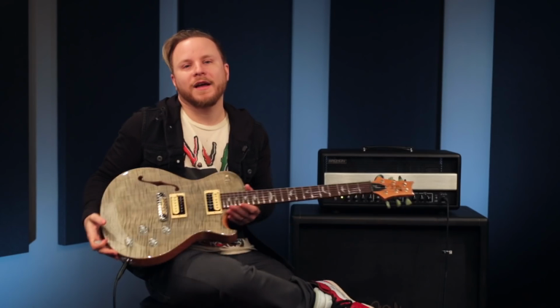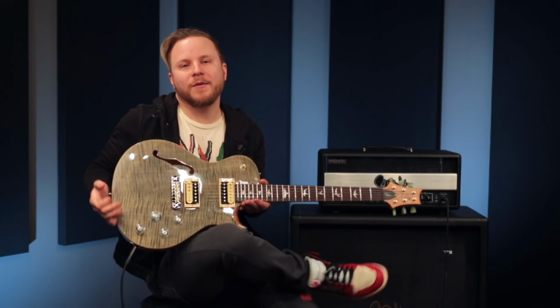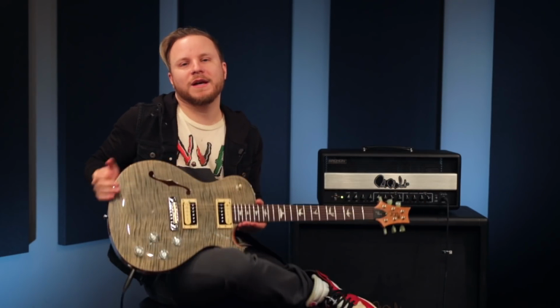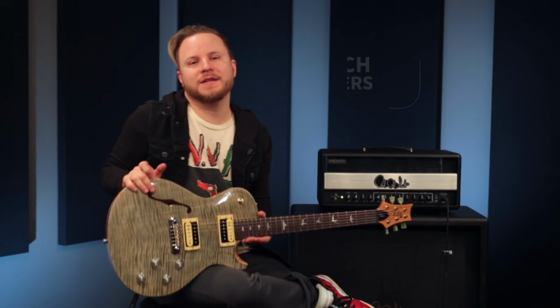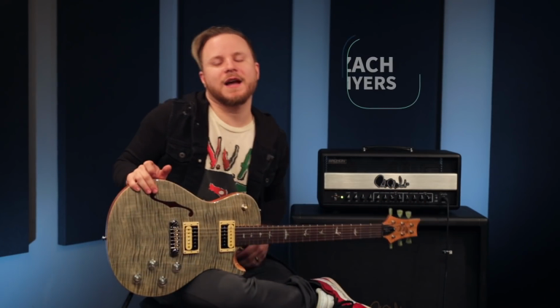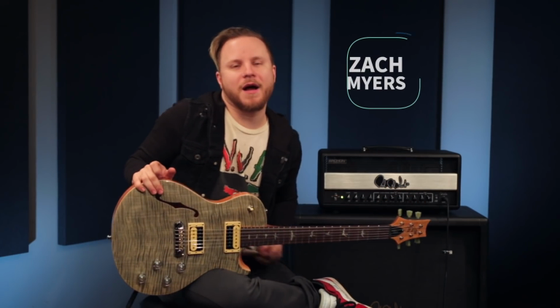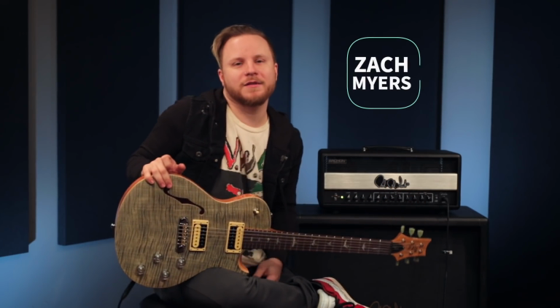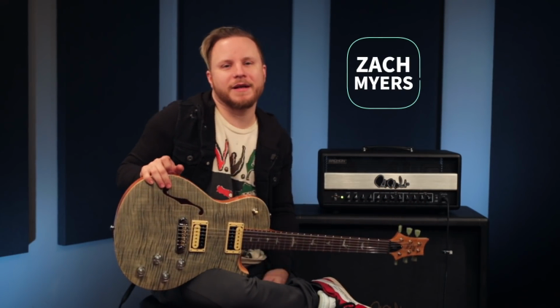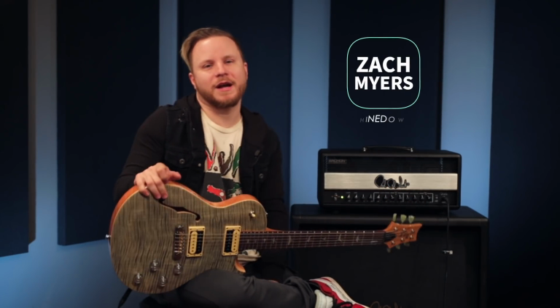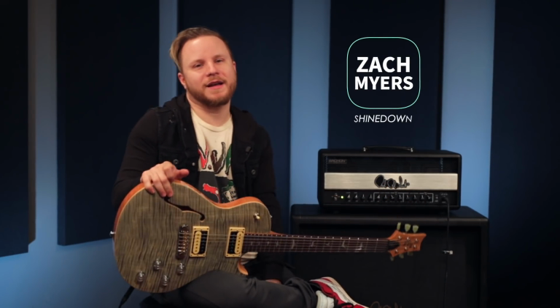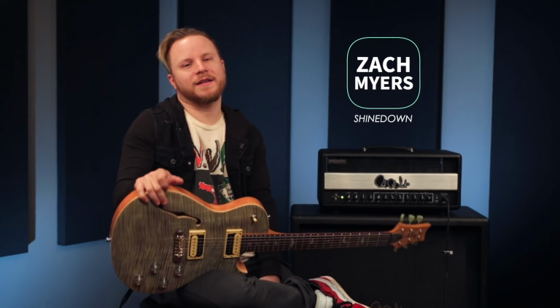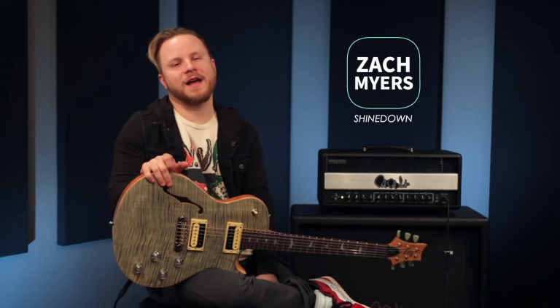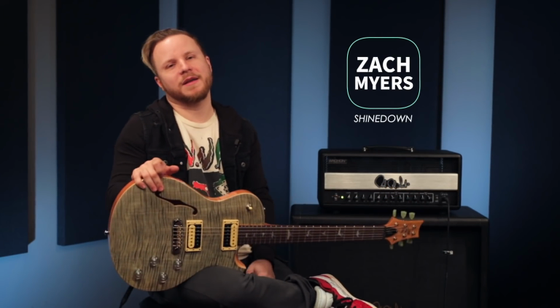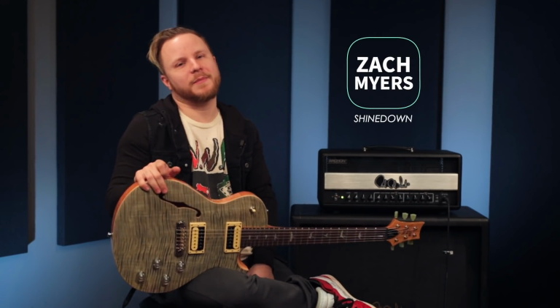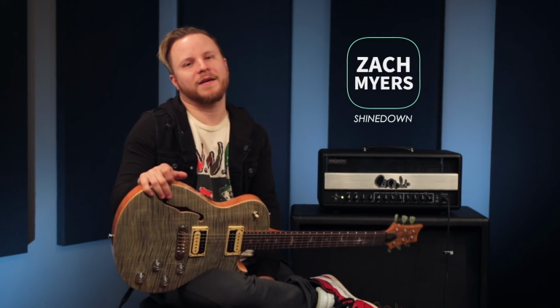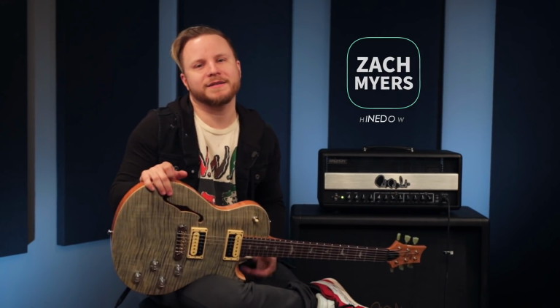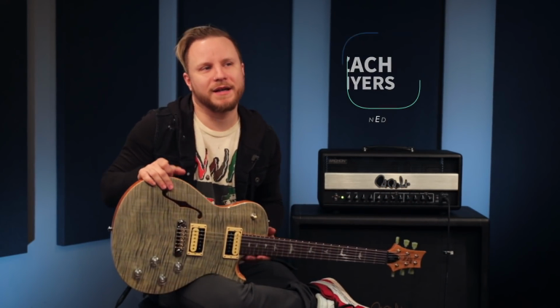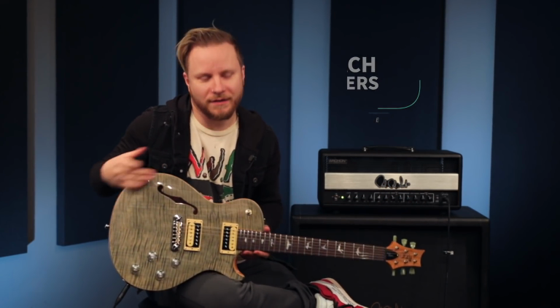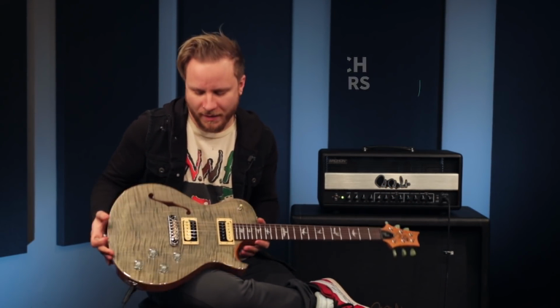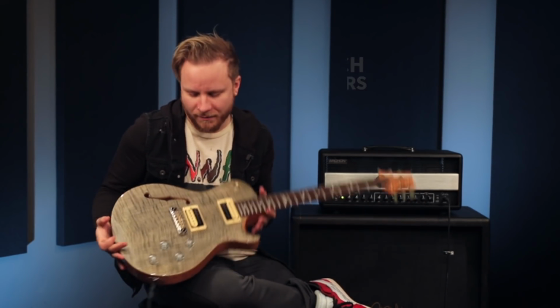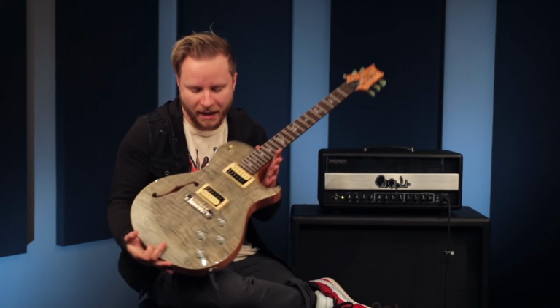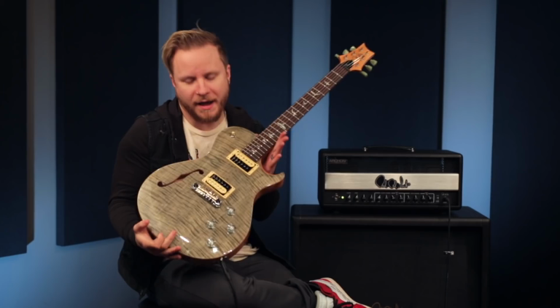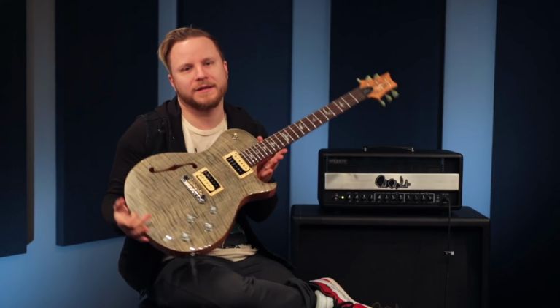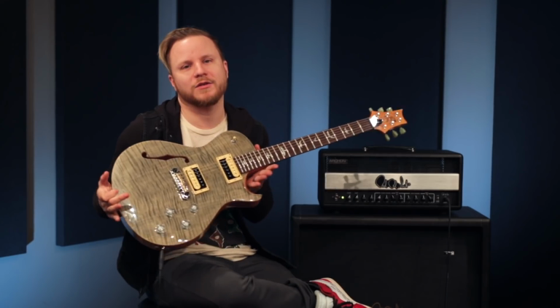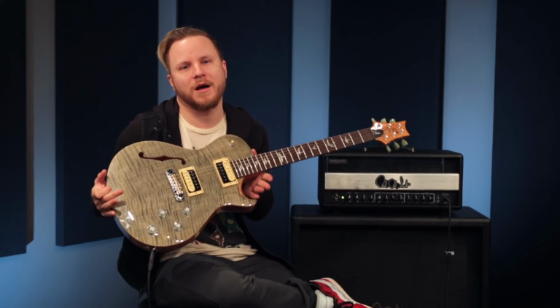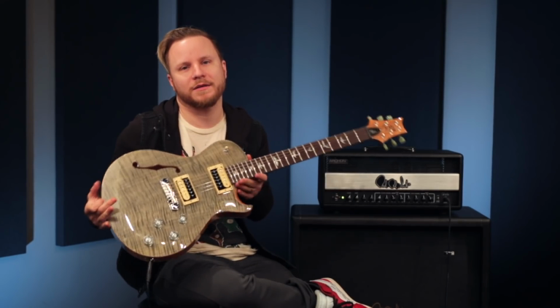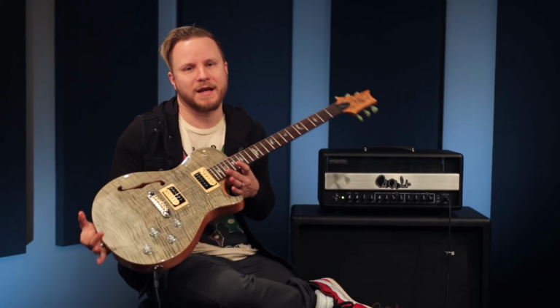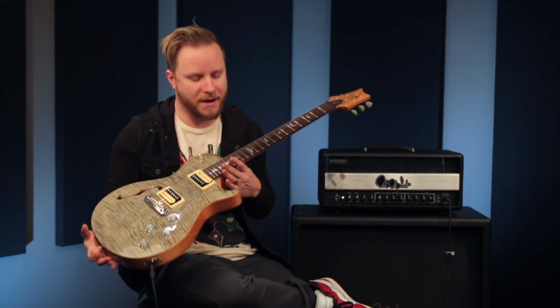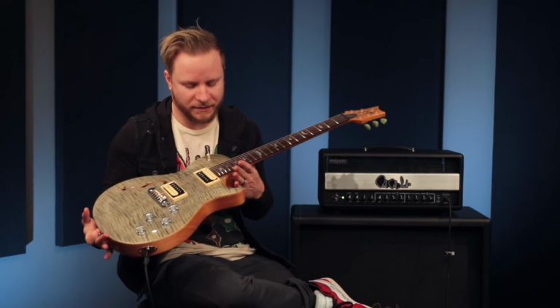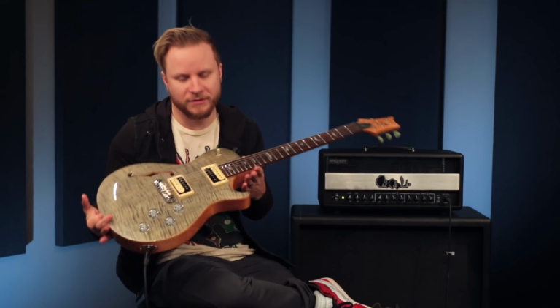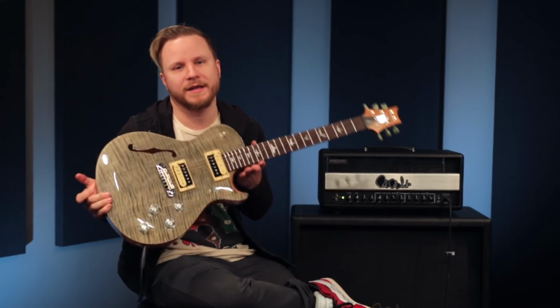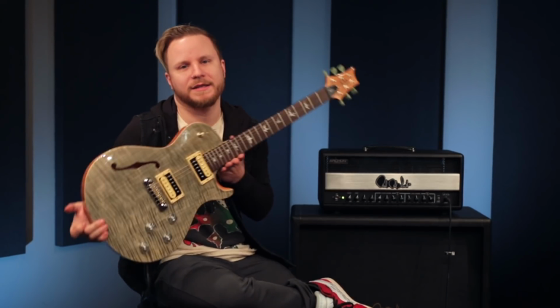Hey, what's up? This is Zach Meyers from the band Shinedown, and I am here at PRS today to talk about my signature model, the Zach Meyers Signature SE.